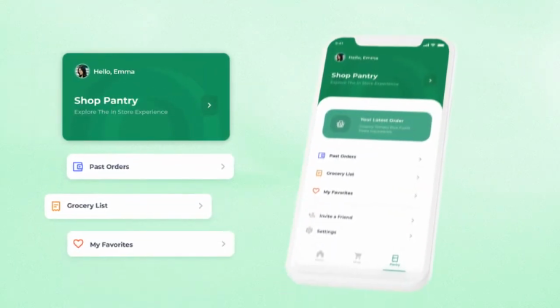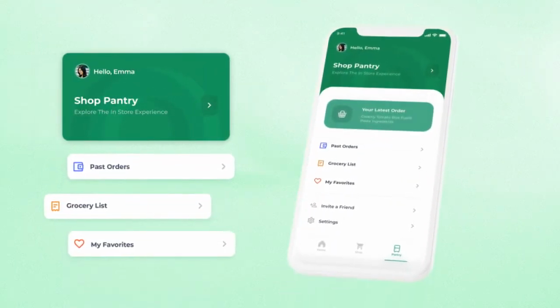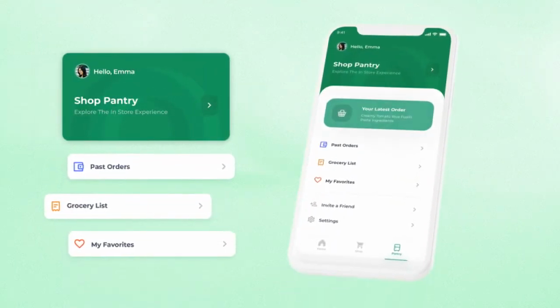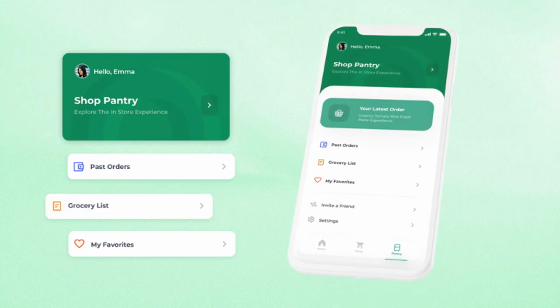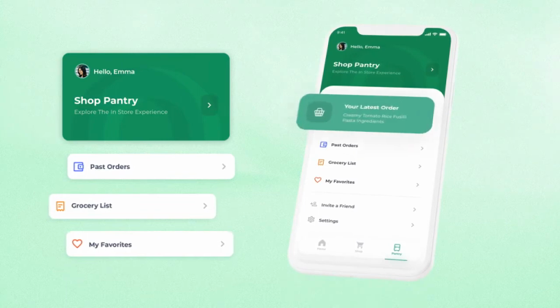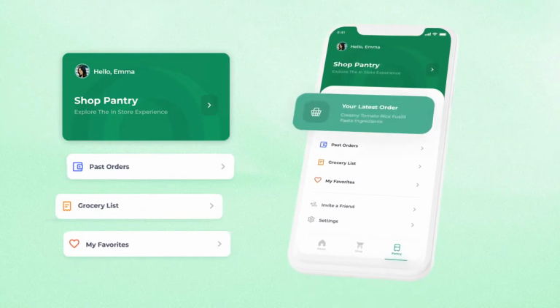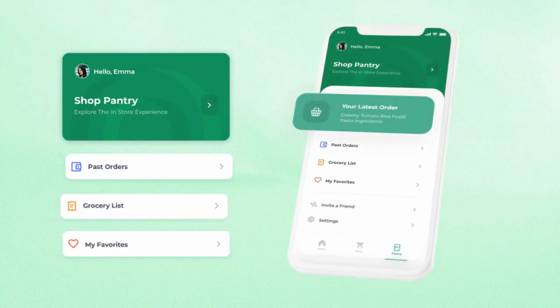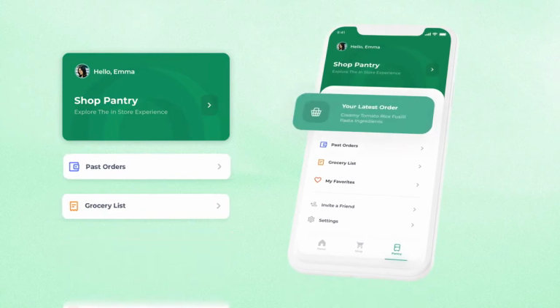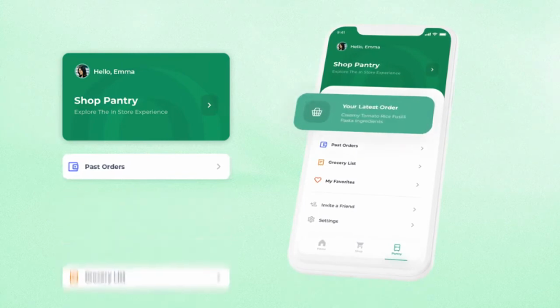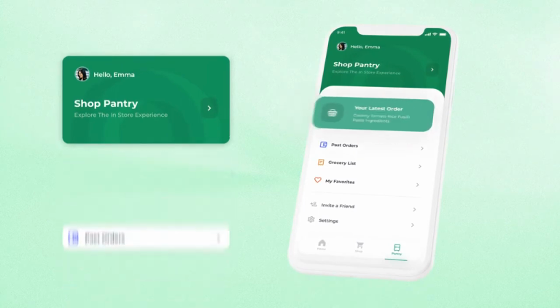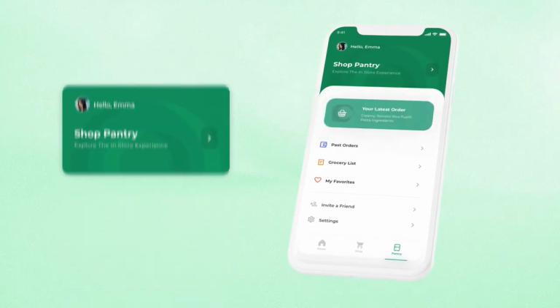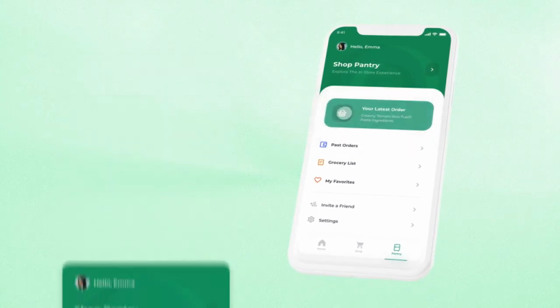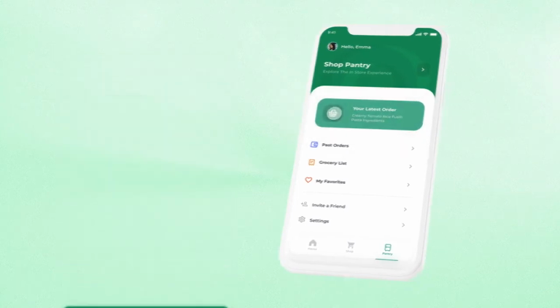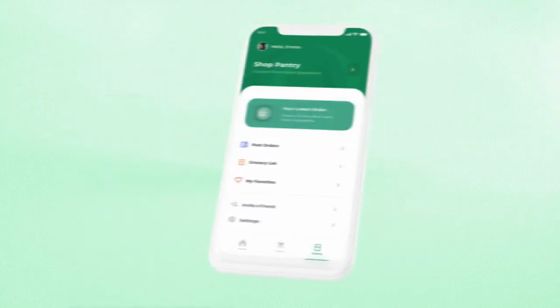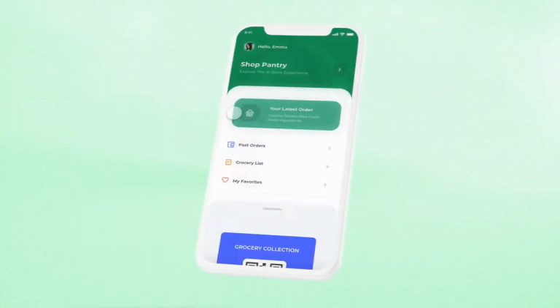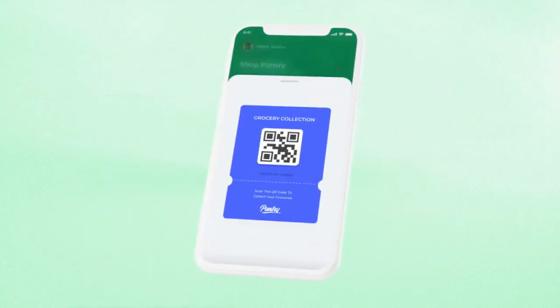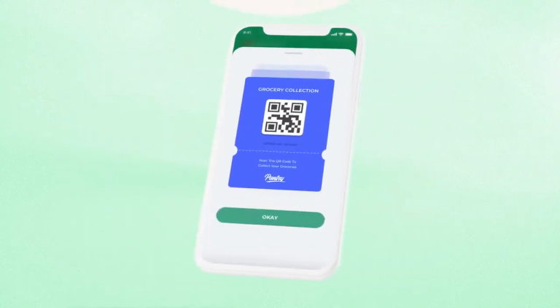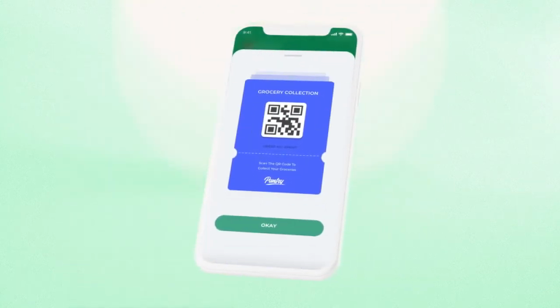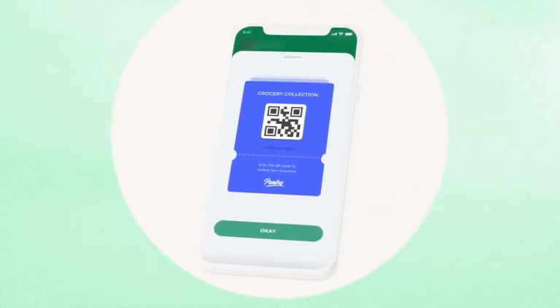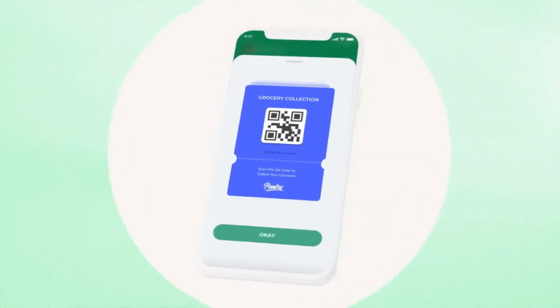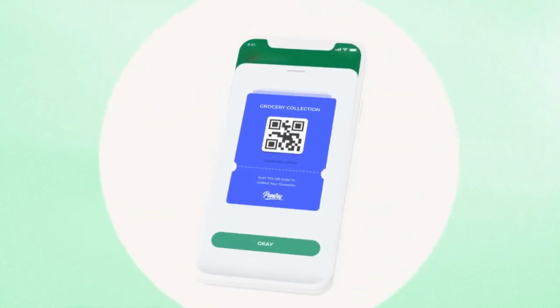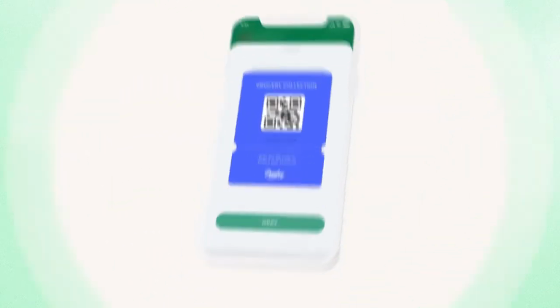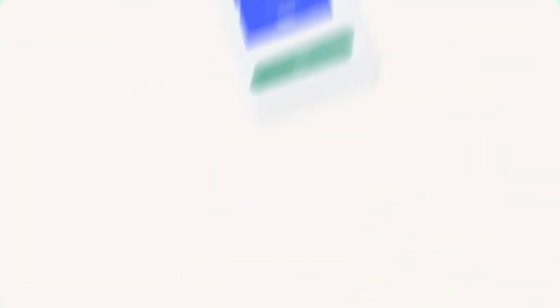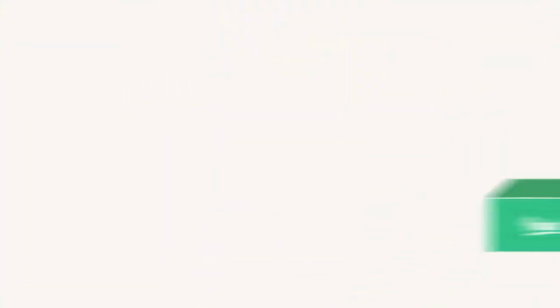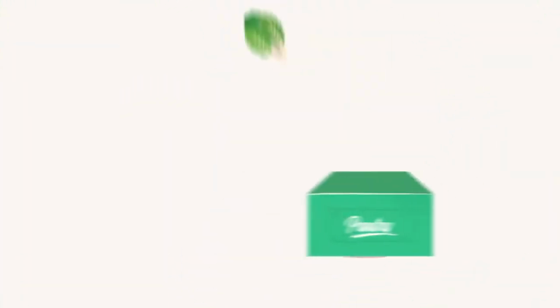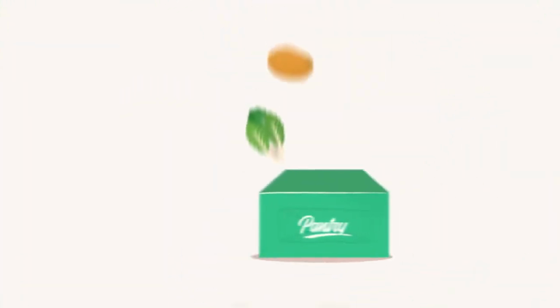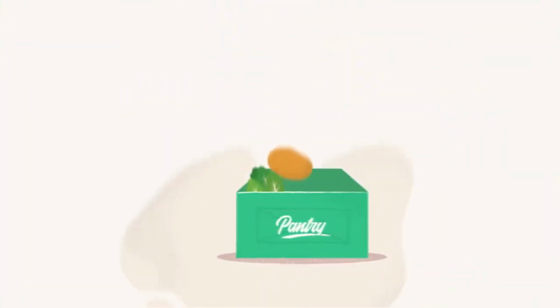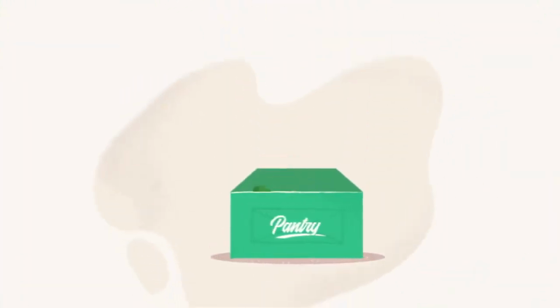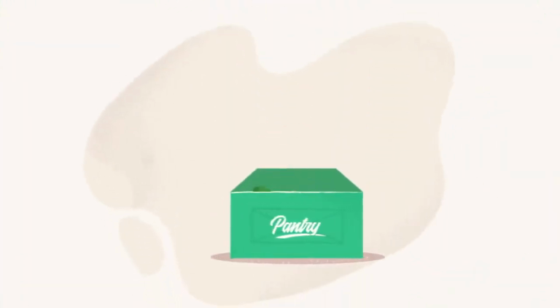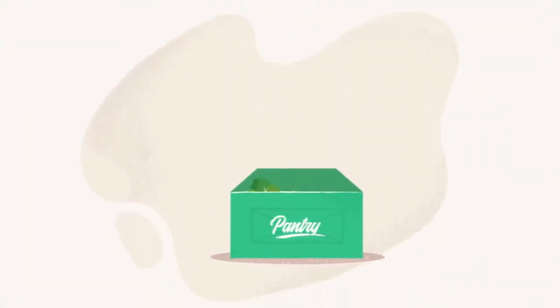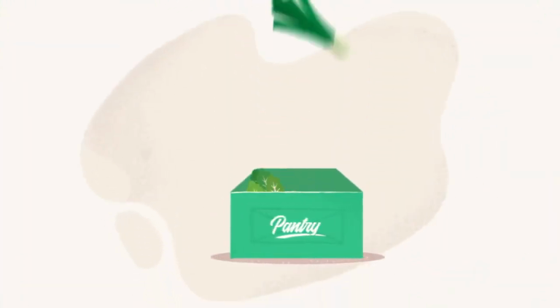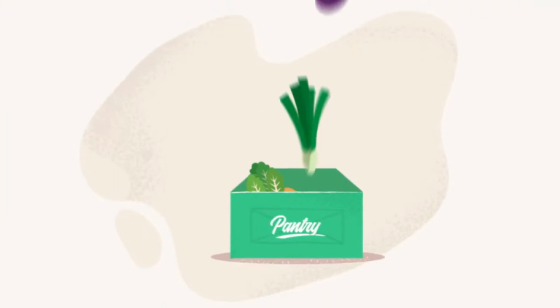Emma can view her order and collect her groceries at a fair-price click-and-collect locker.